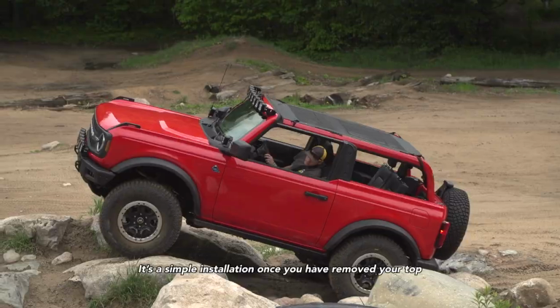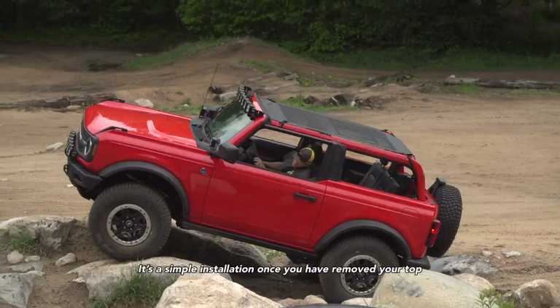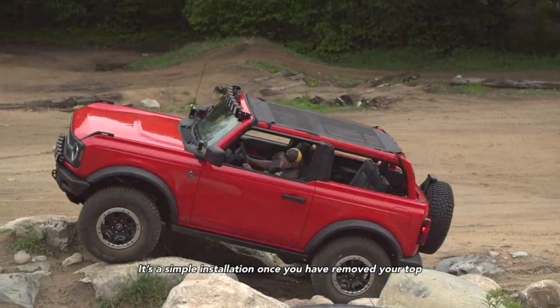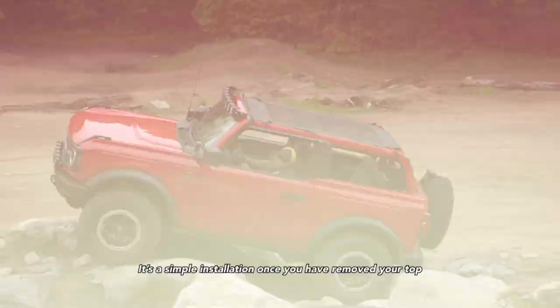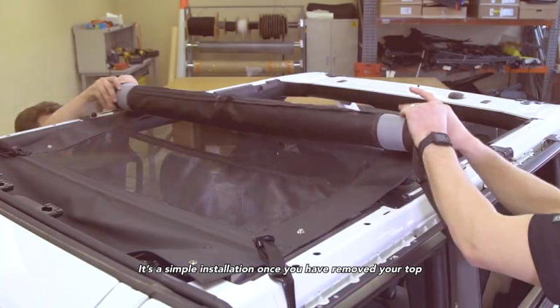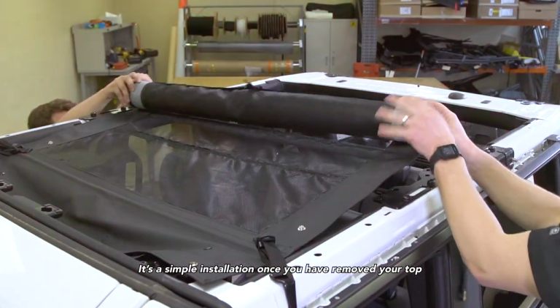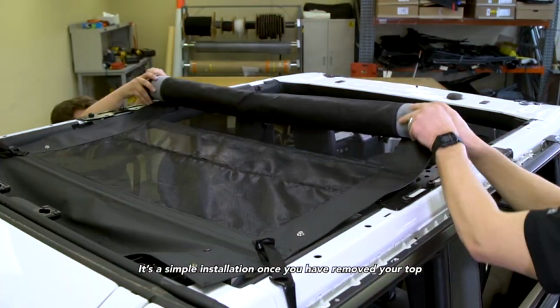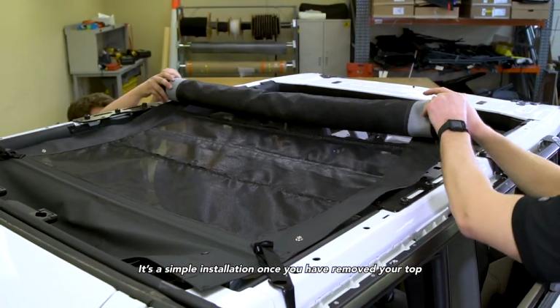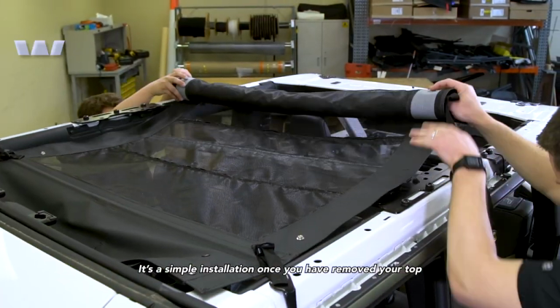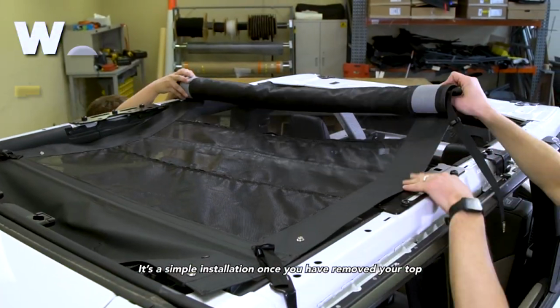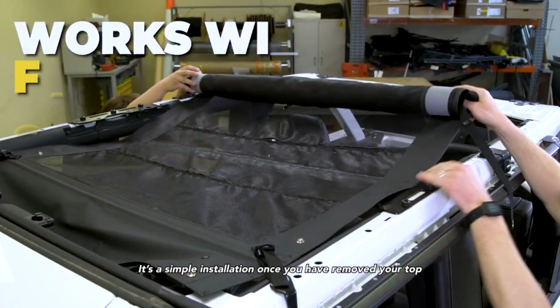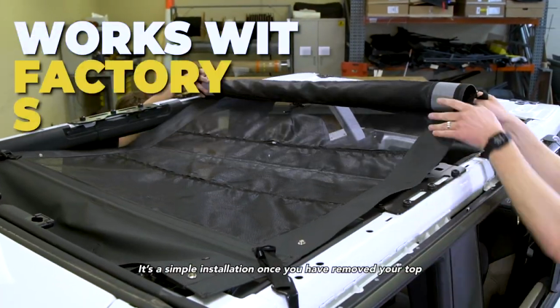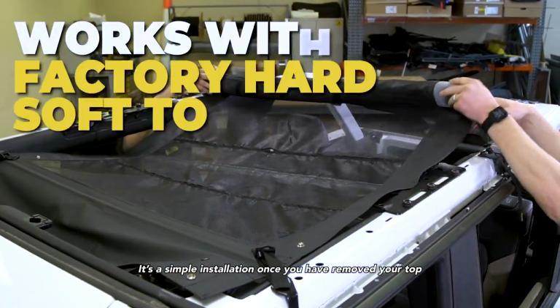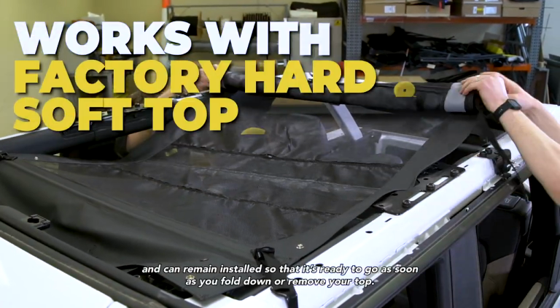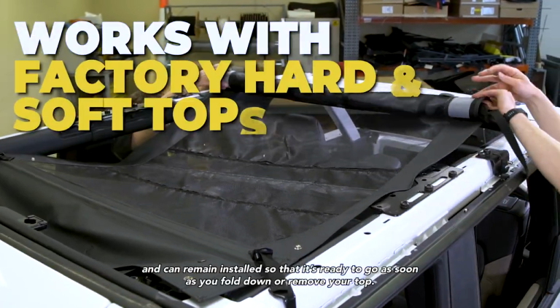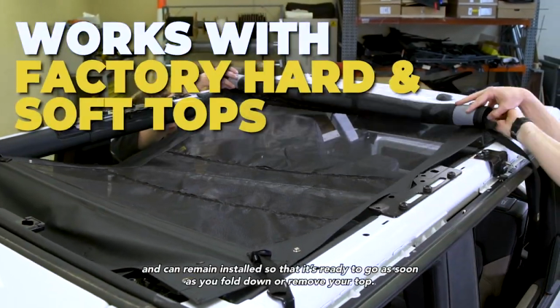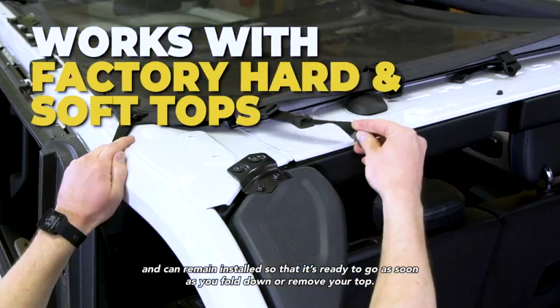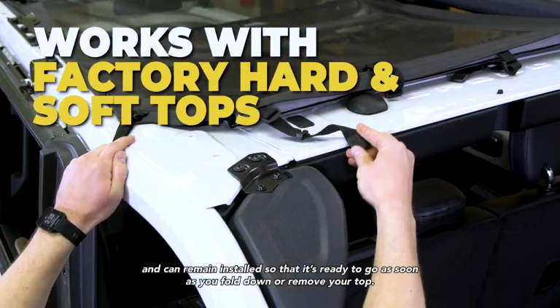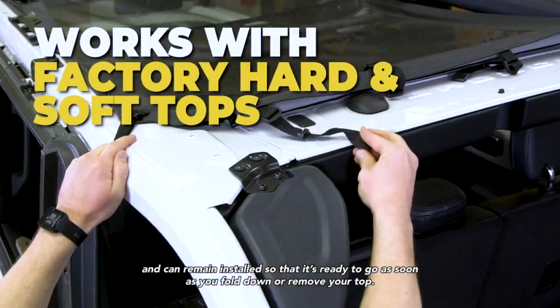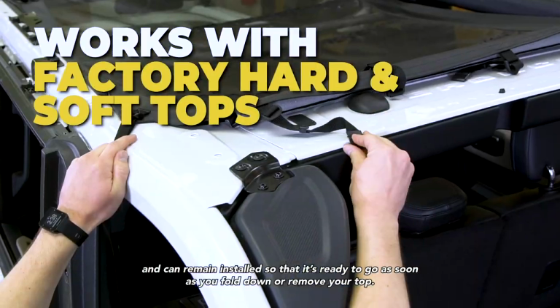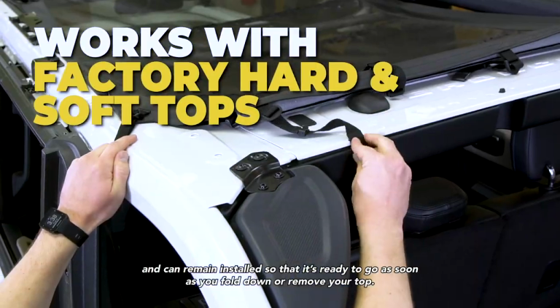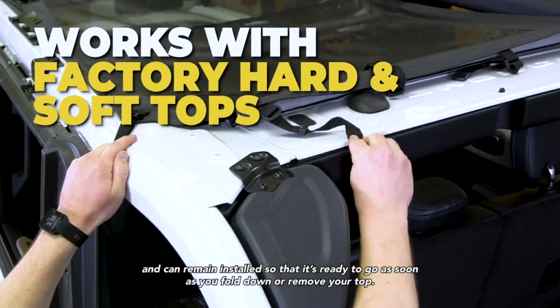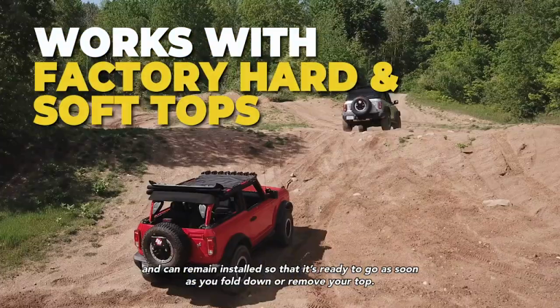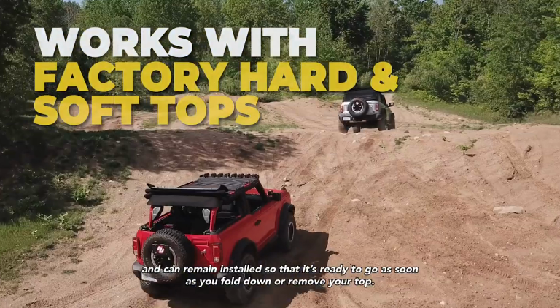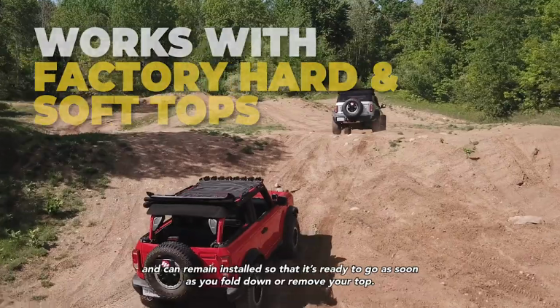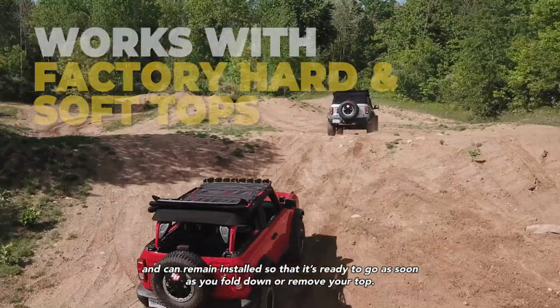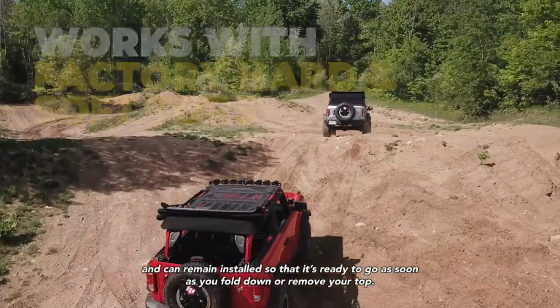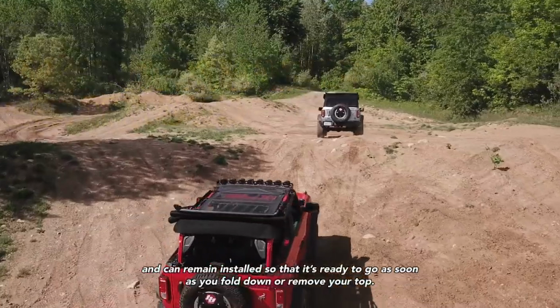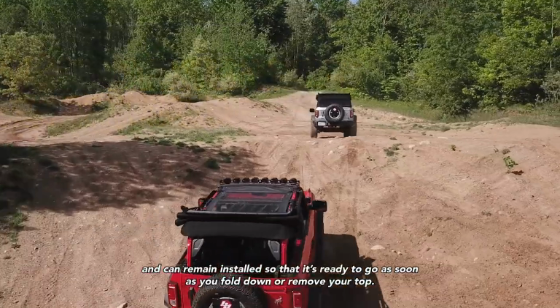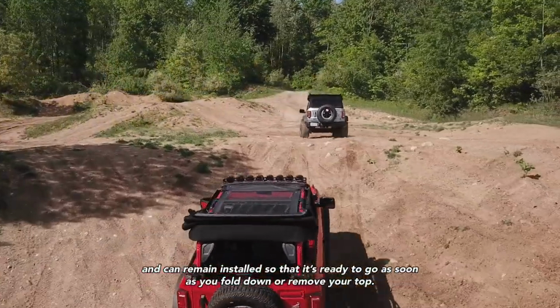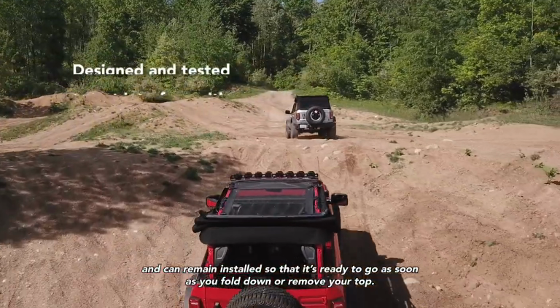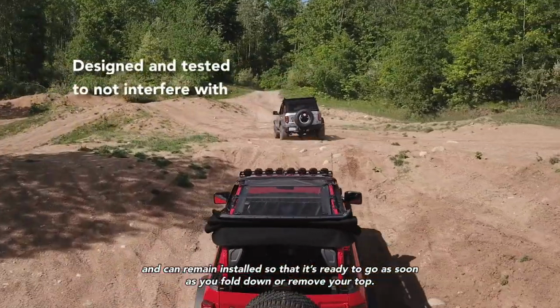It's a simple installation once you've removed your top, and can remain installed so that it's ready to go as soon as you fold down and remove your top.